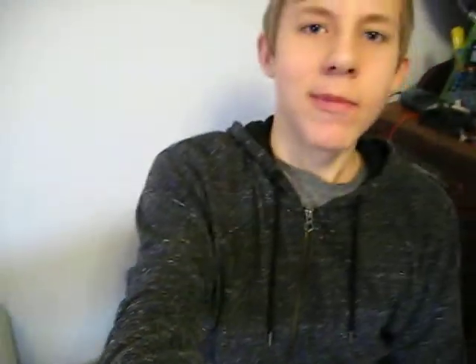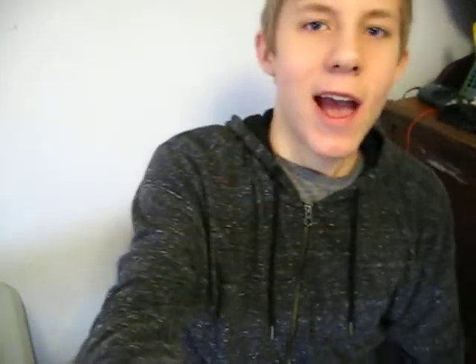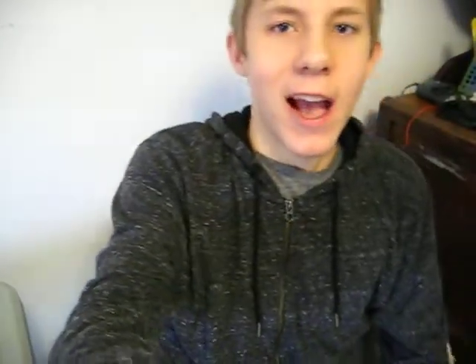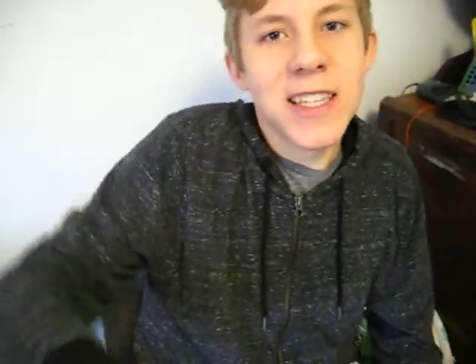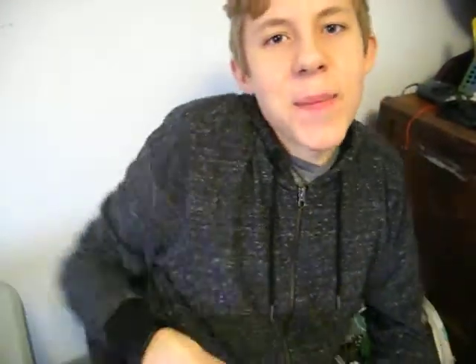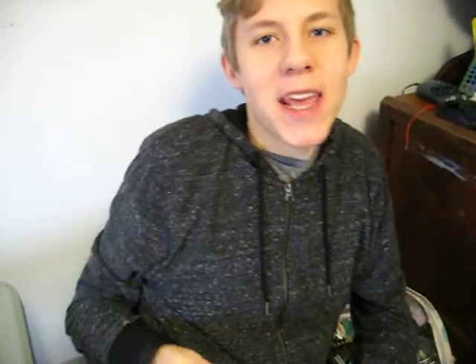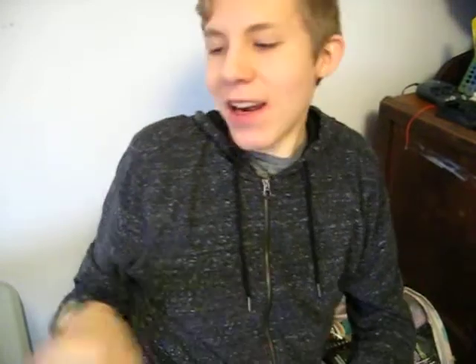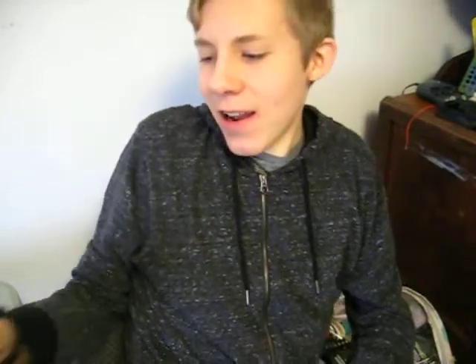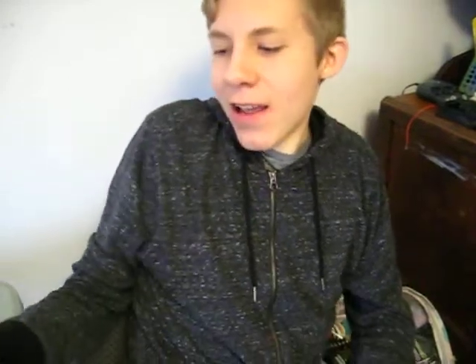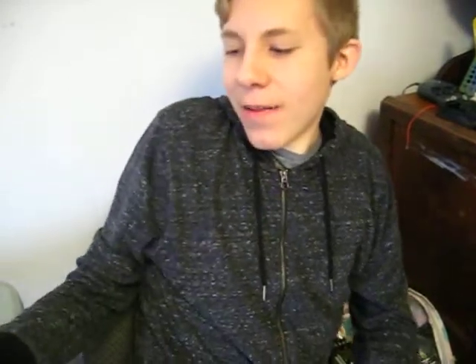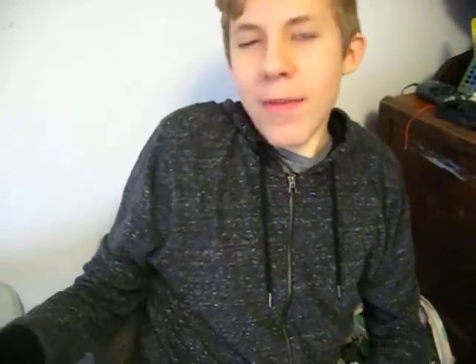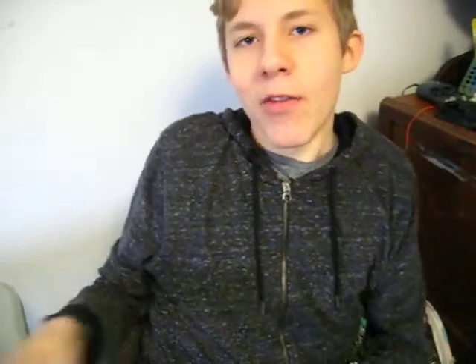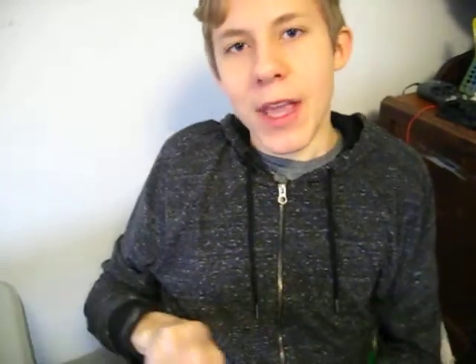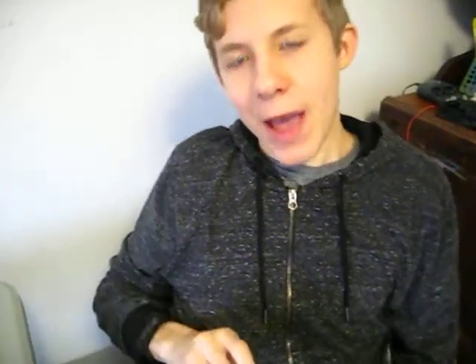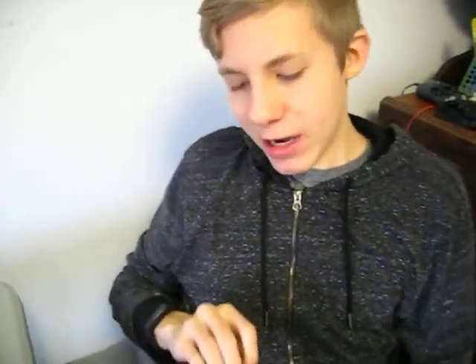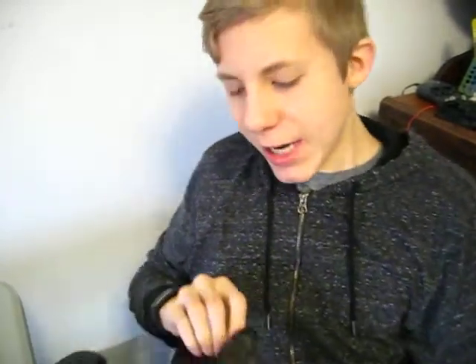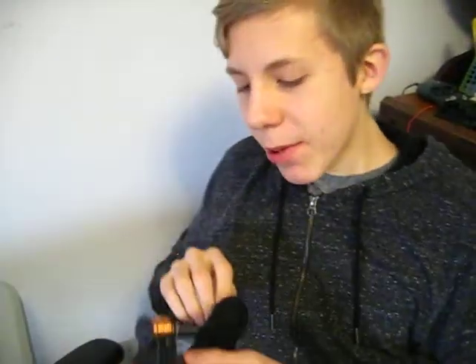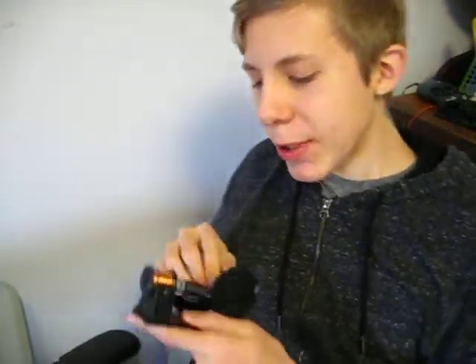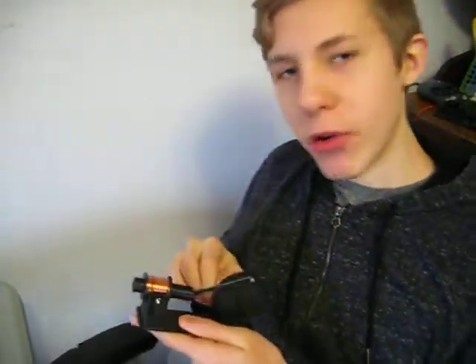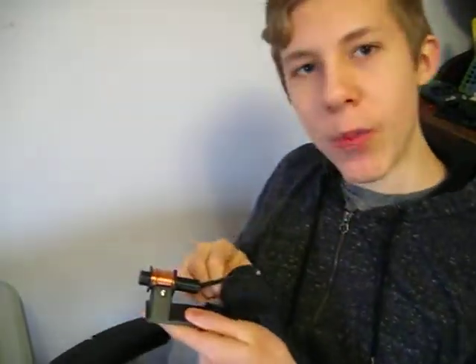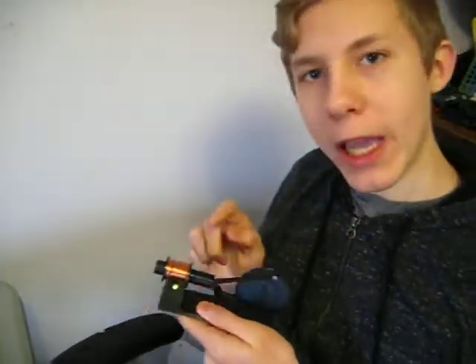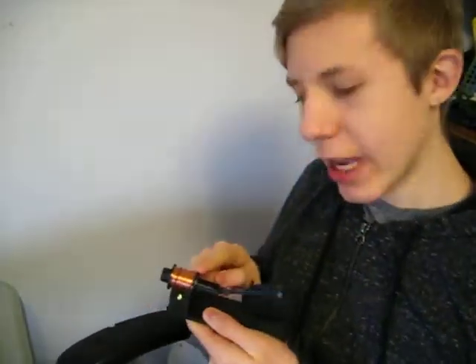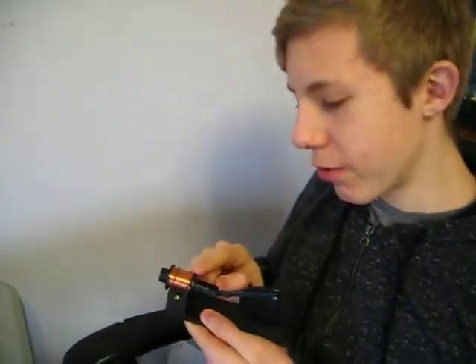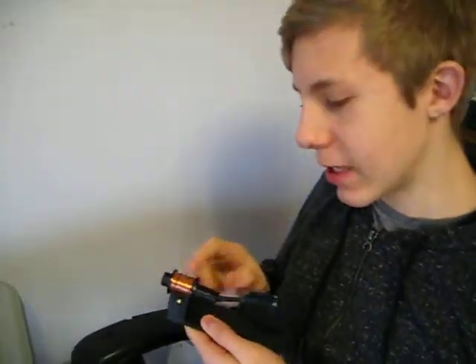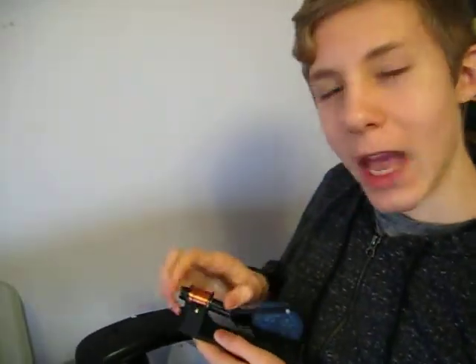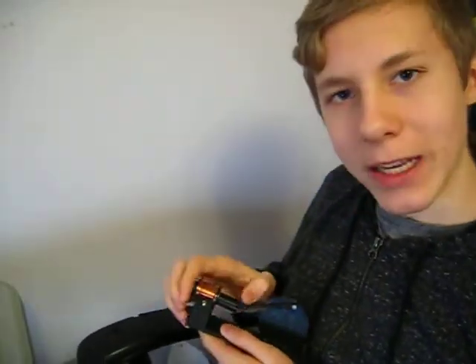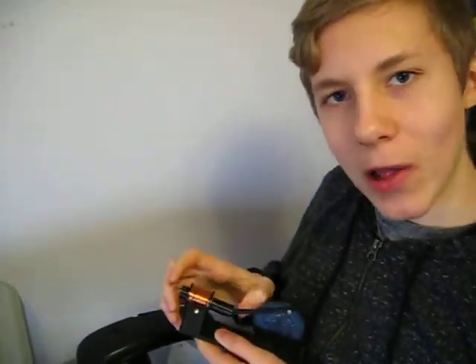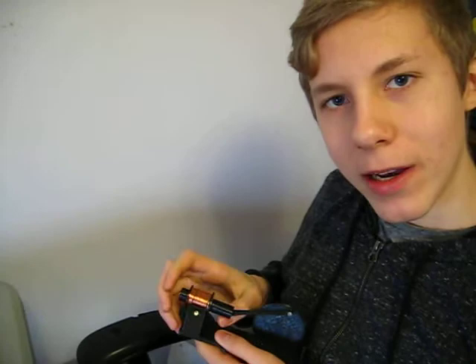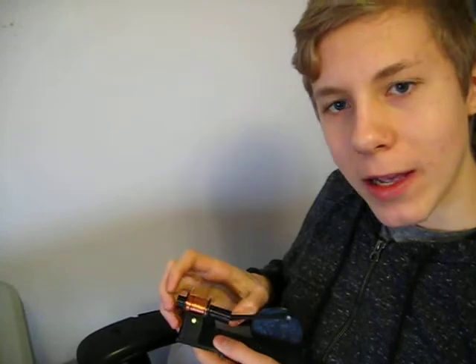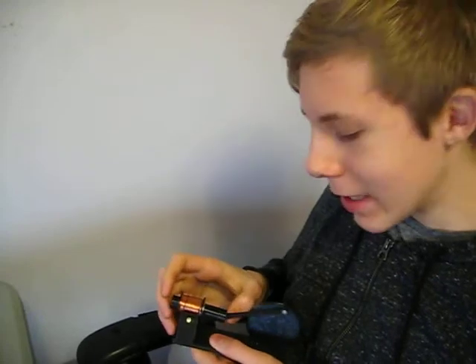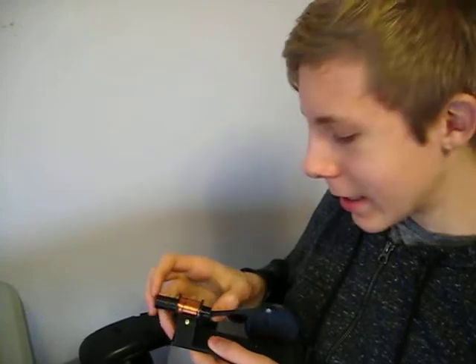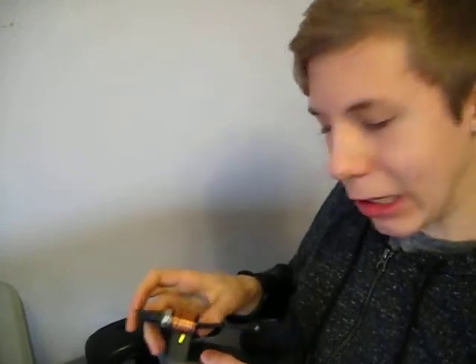Hi guys, it's Matt again from Make It Matt. Today I will be showing you my electropiston, as I call it. Let's get started.